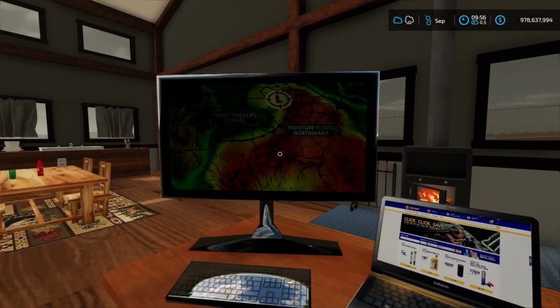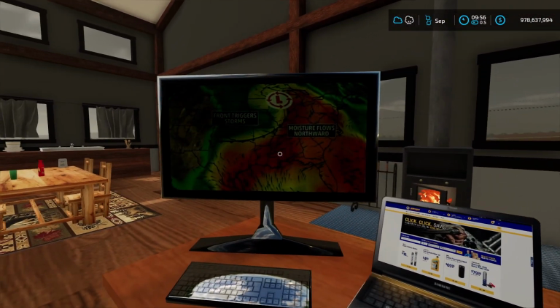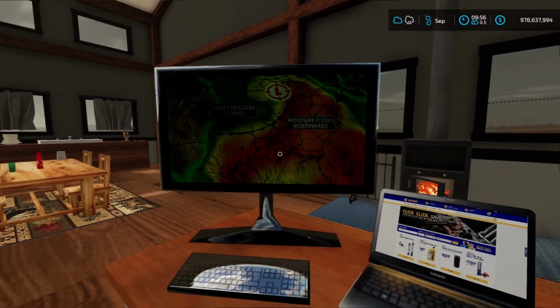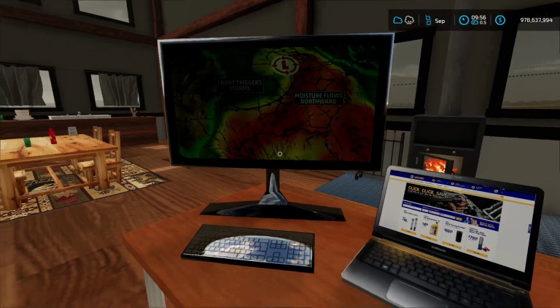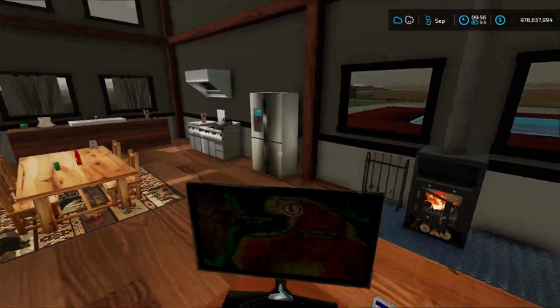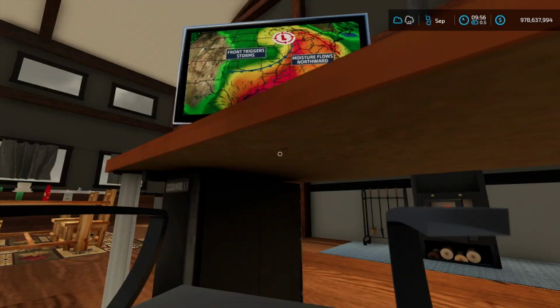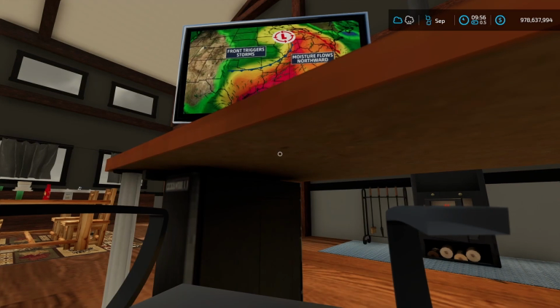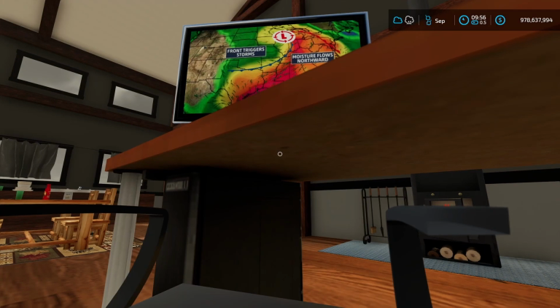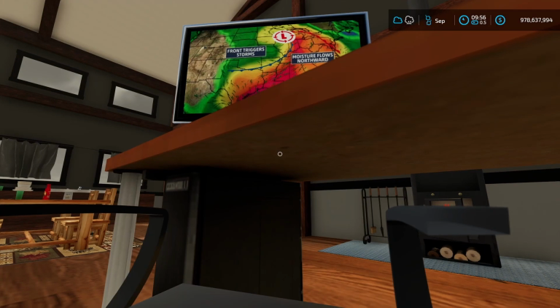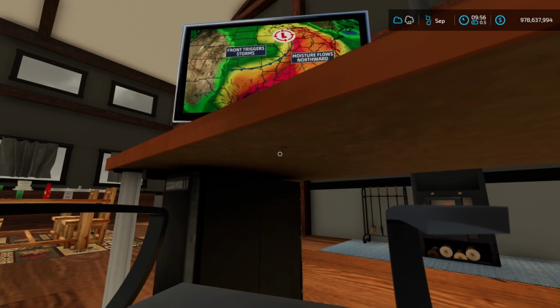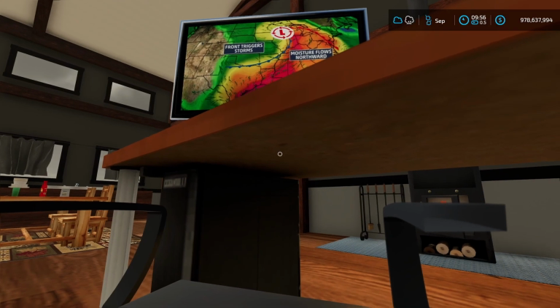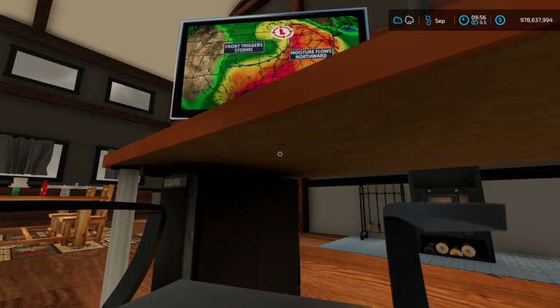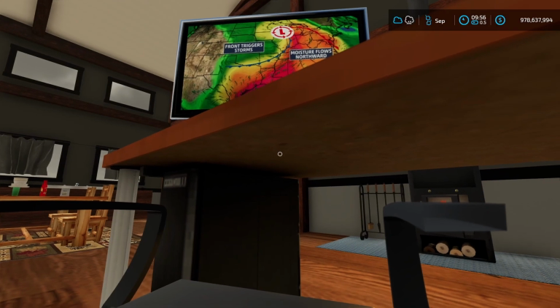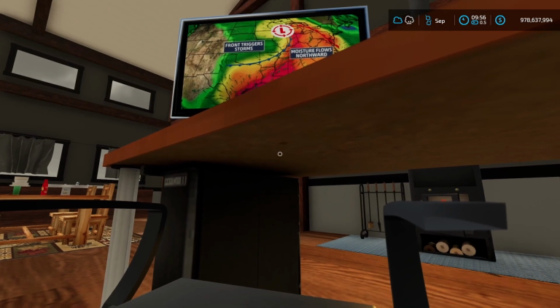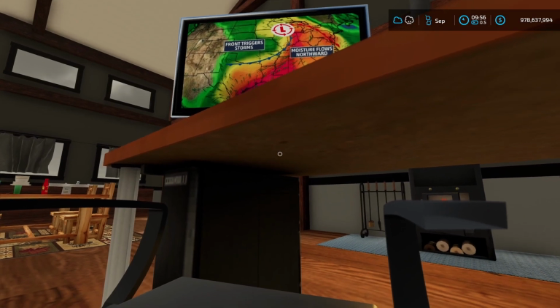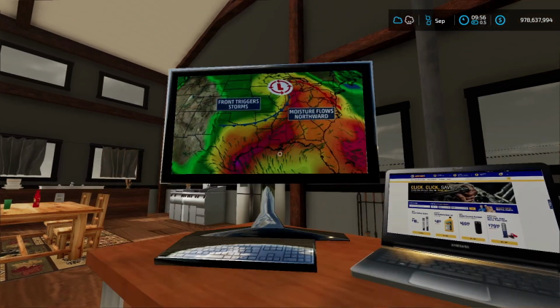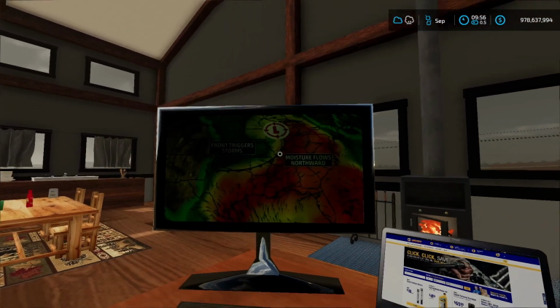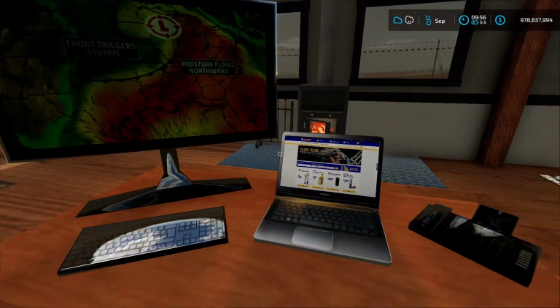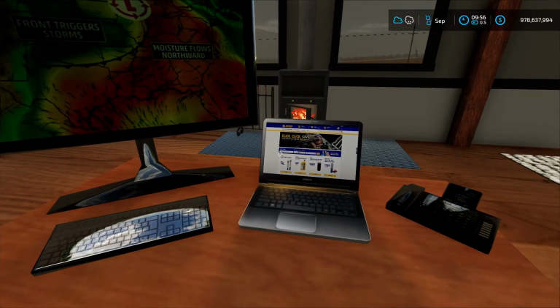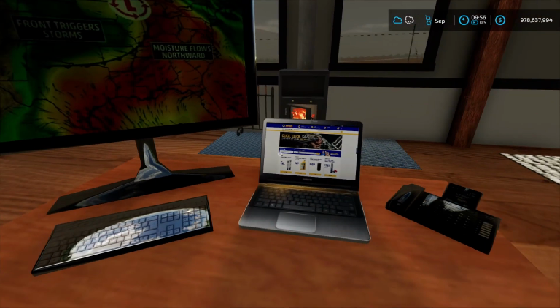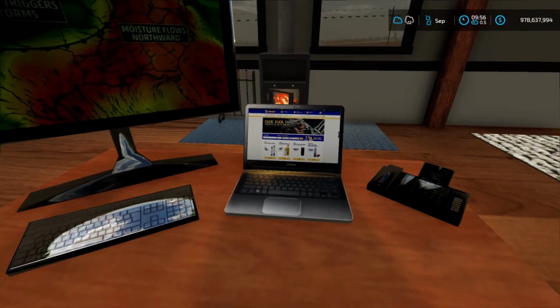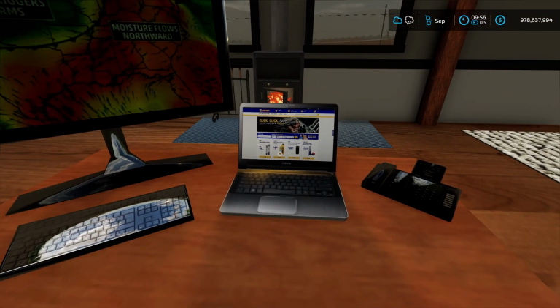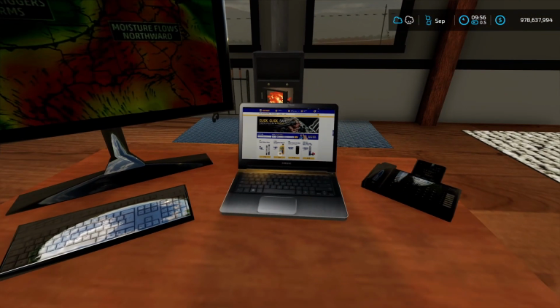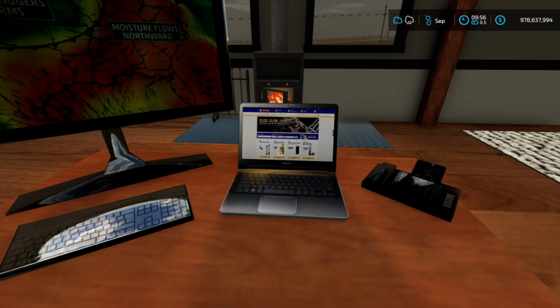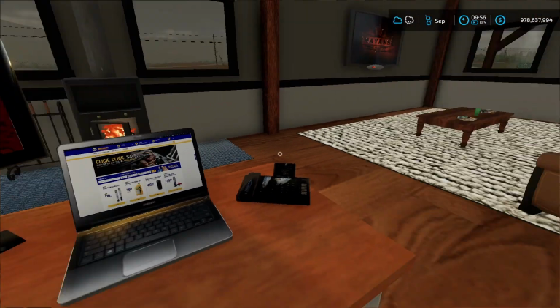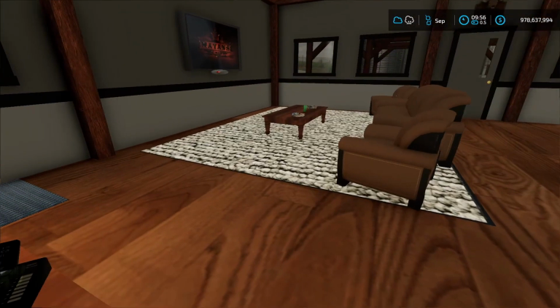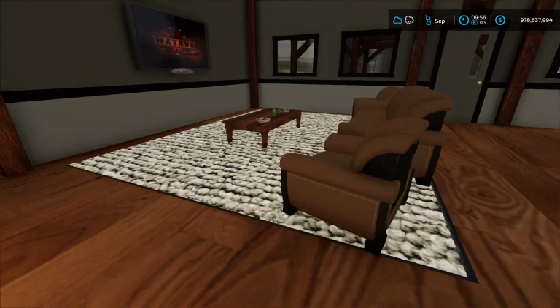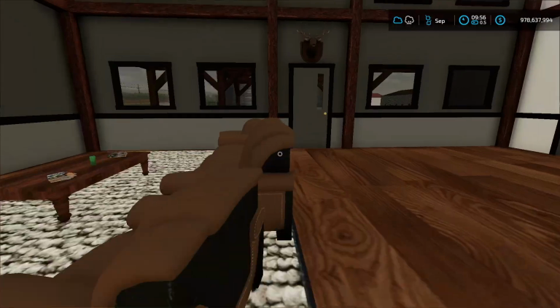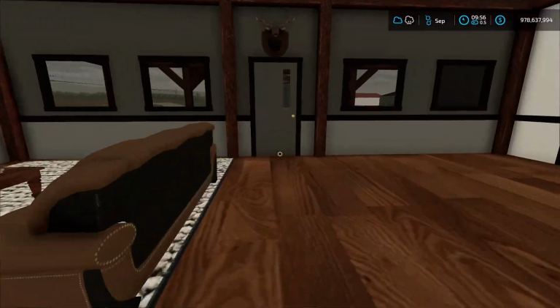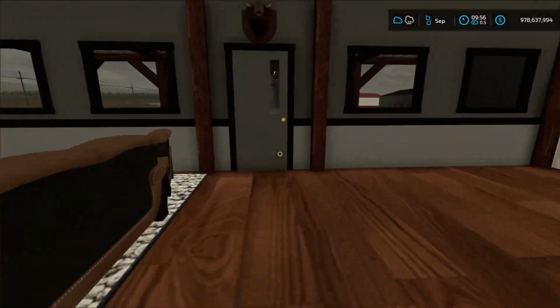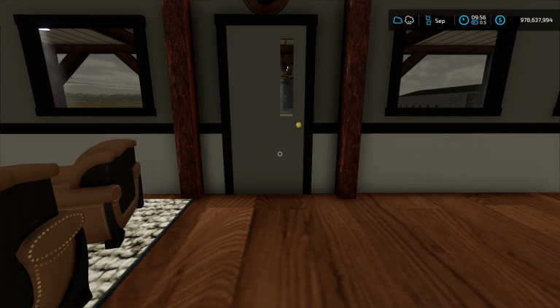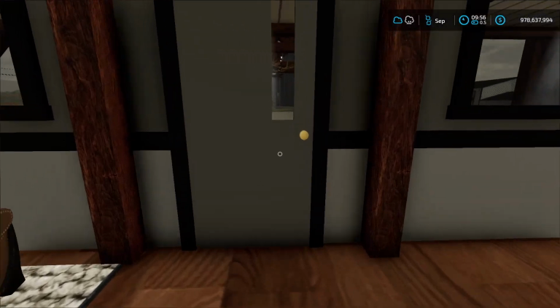Let's check the weather. Looks like we might have some storms today, but that's alright.